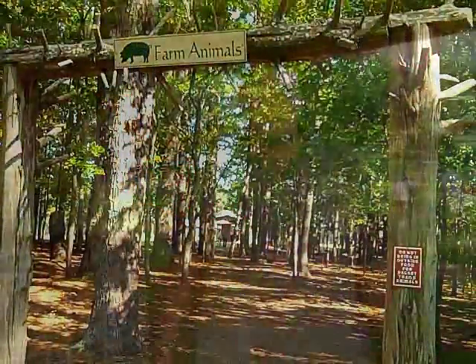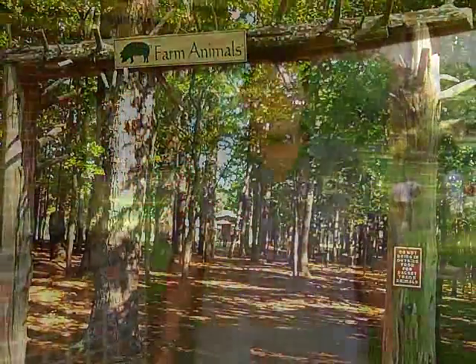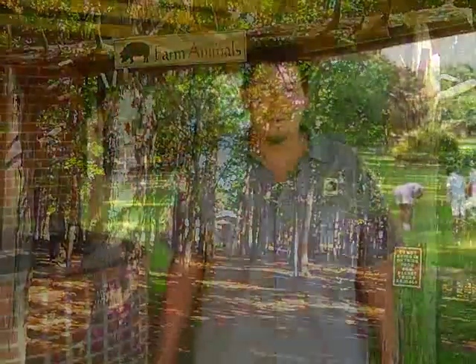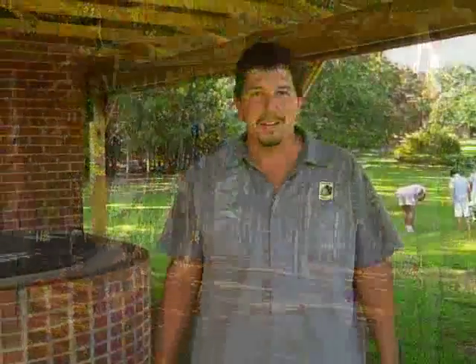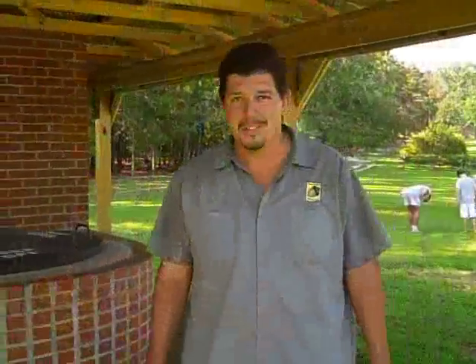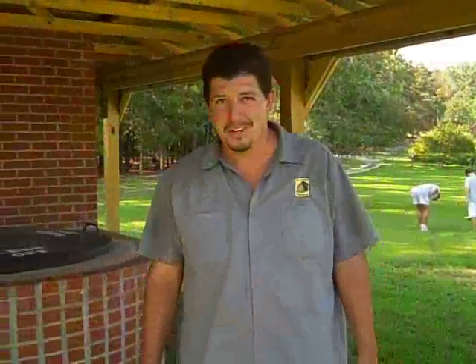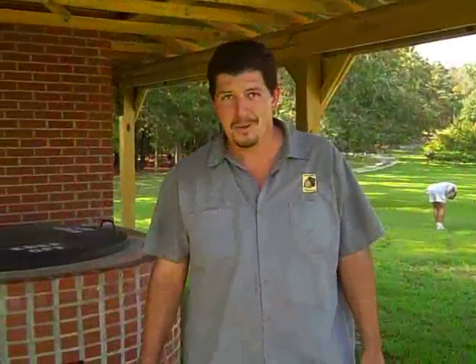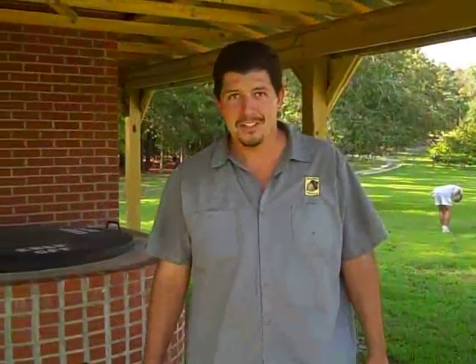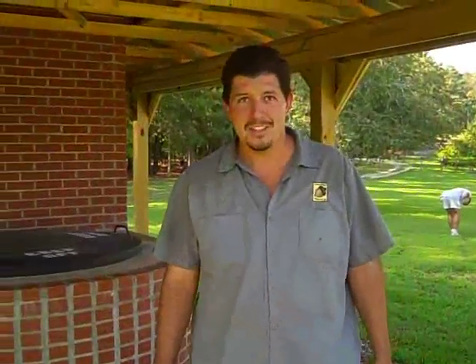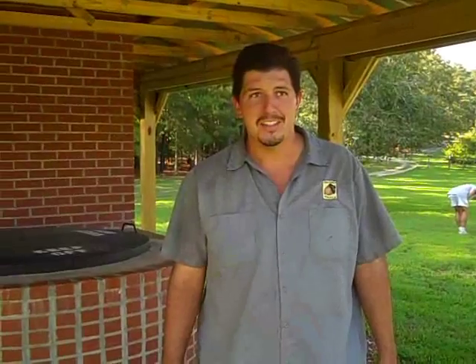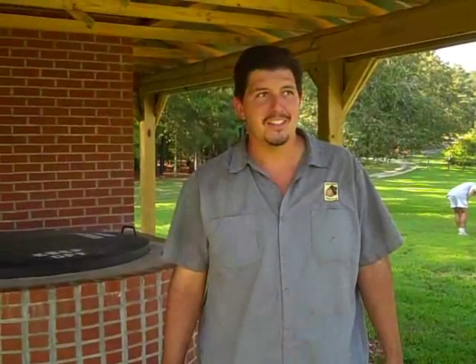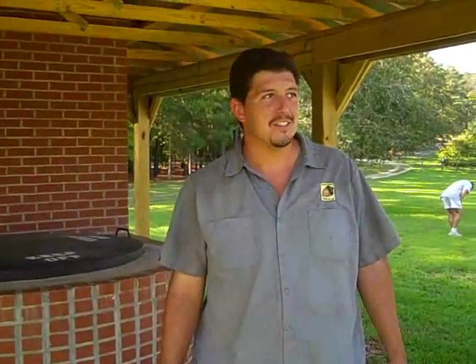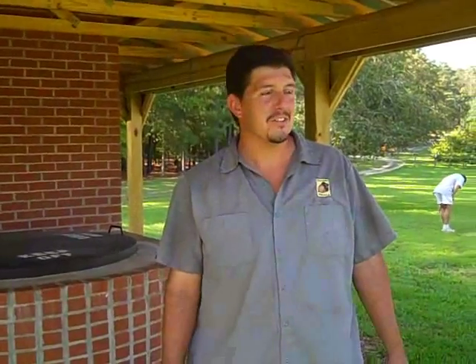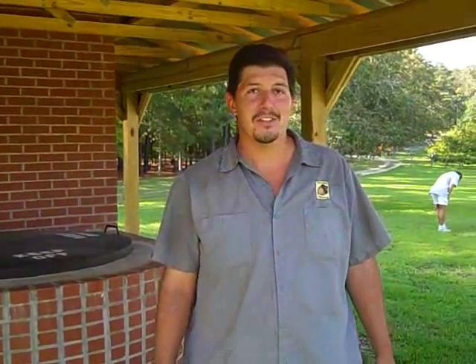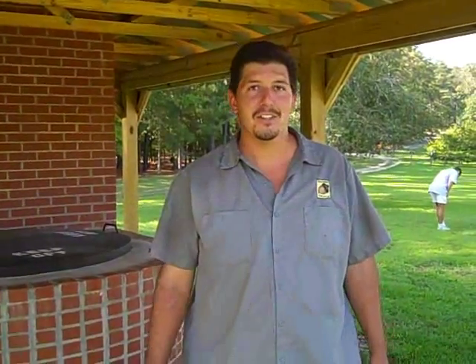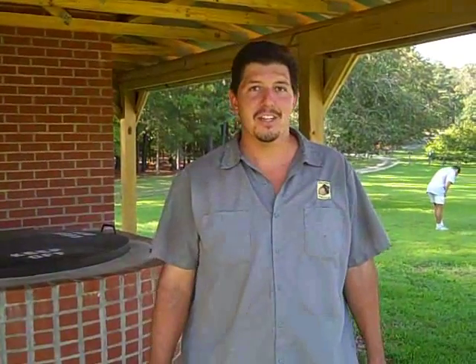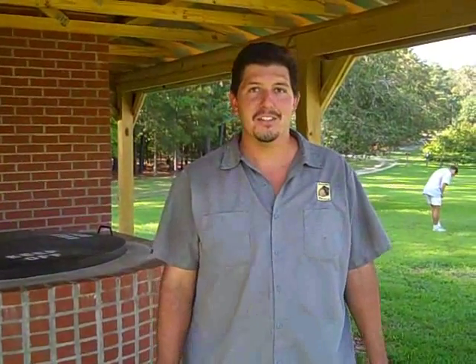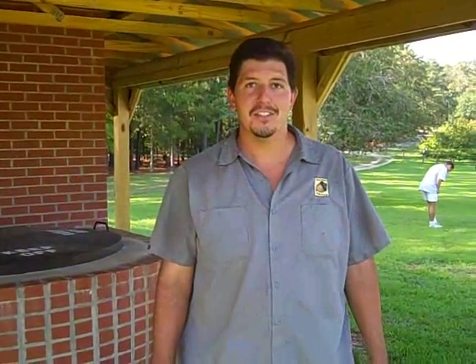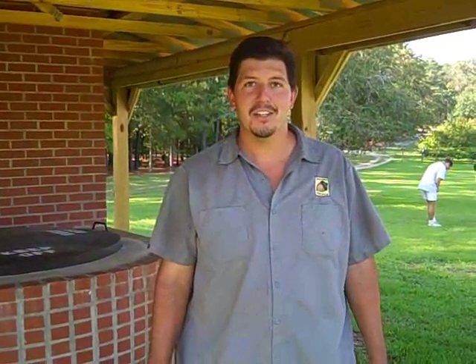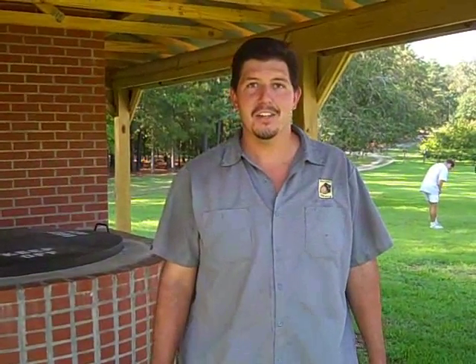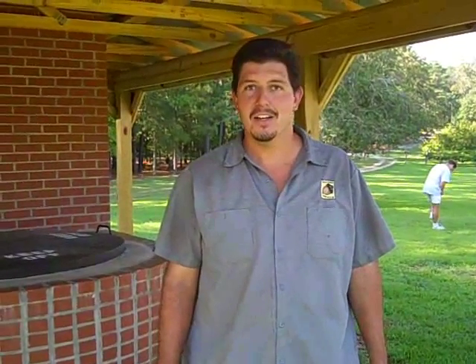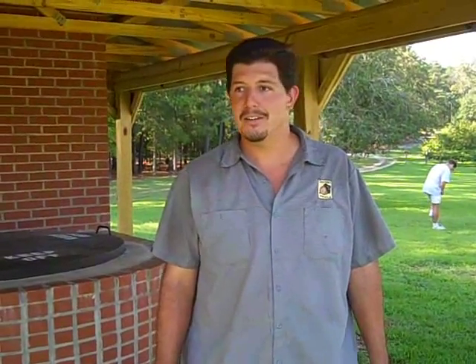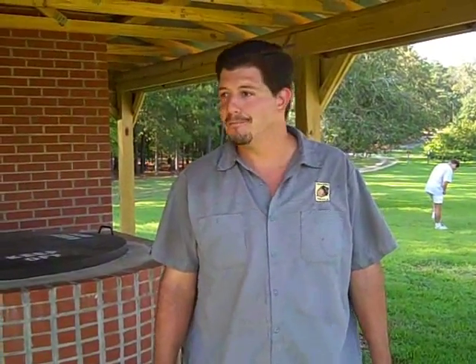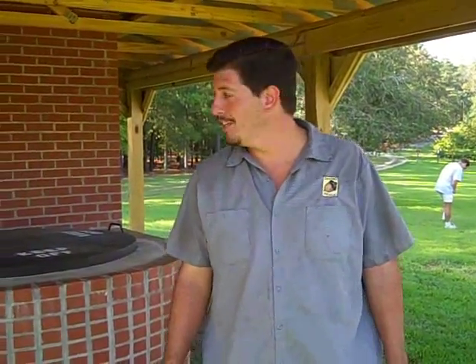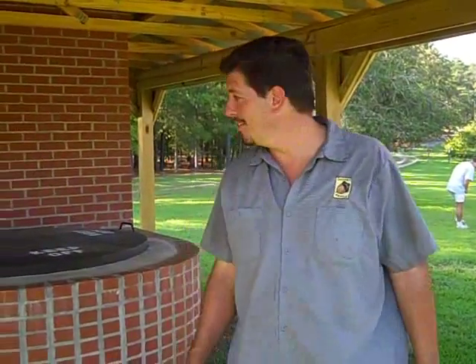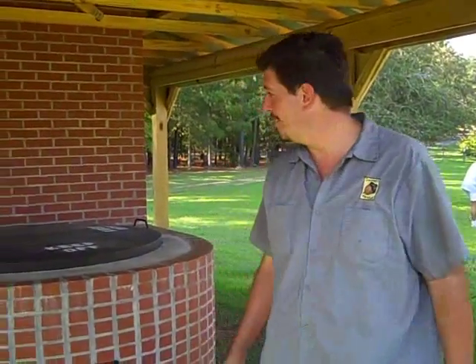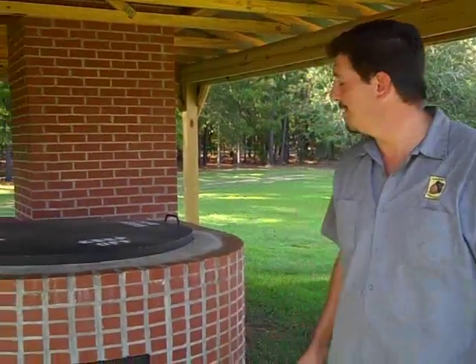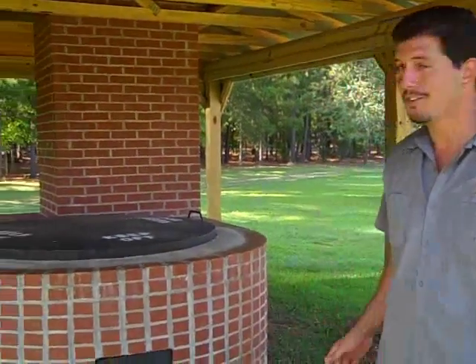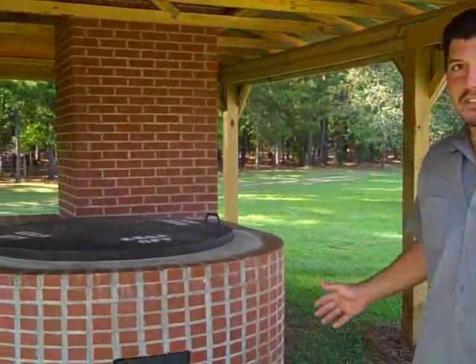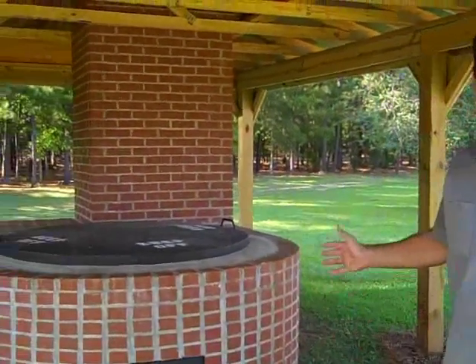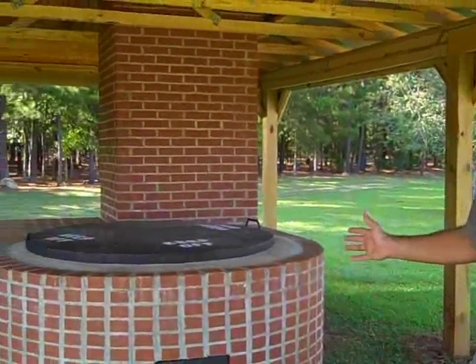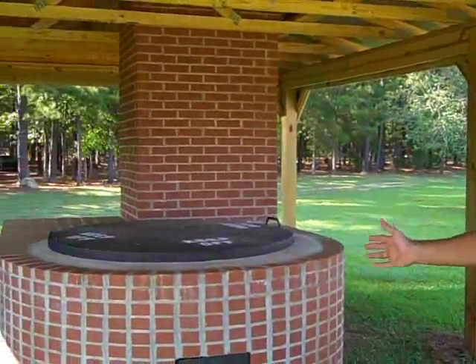My name is Jared Weston, this is Dawson Trails Nature Center. This is our syrup kettle.